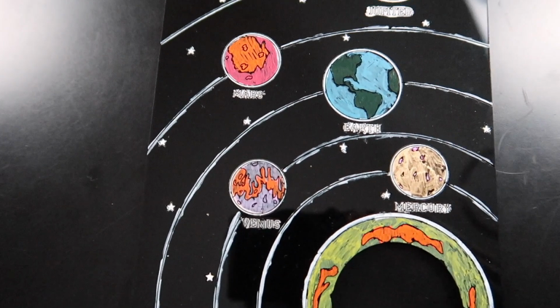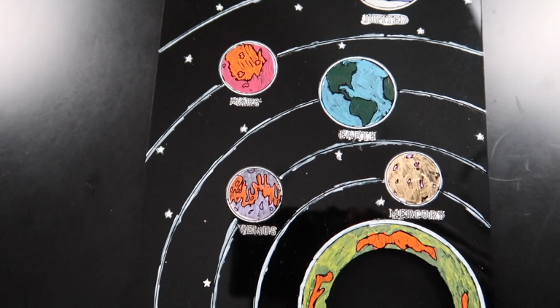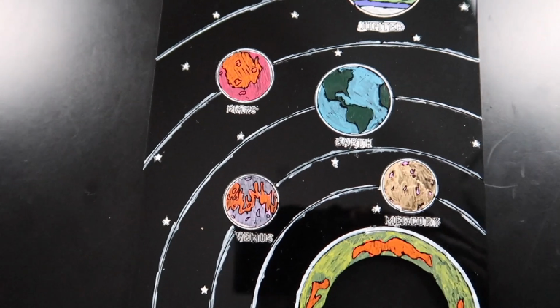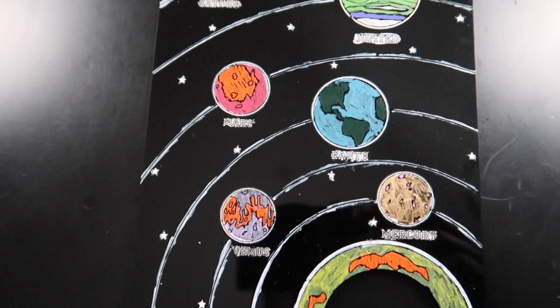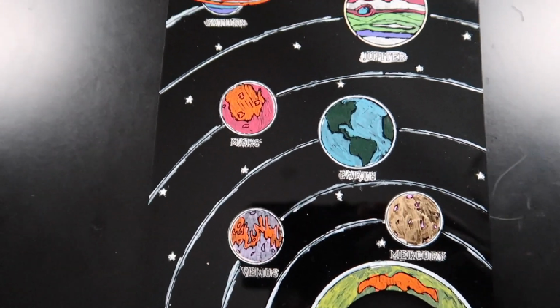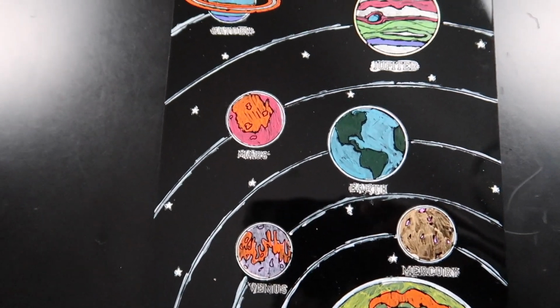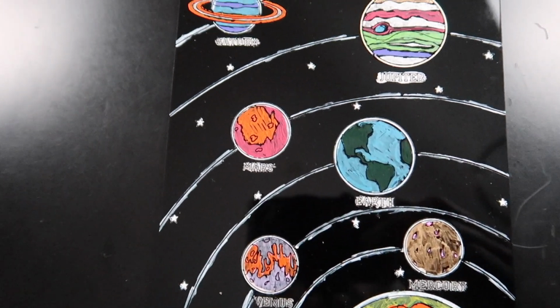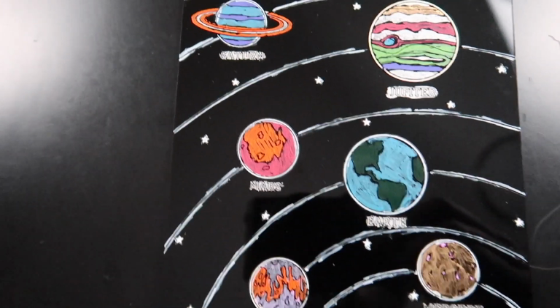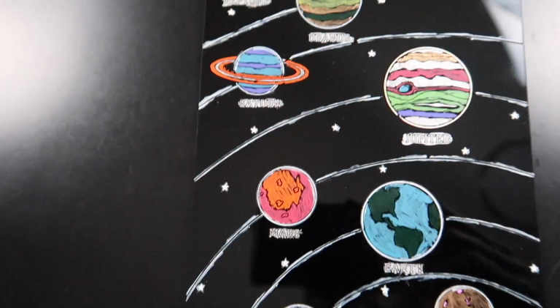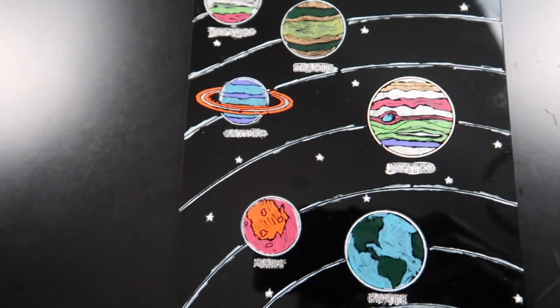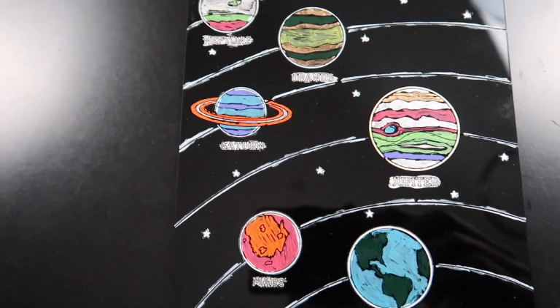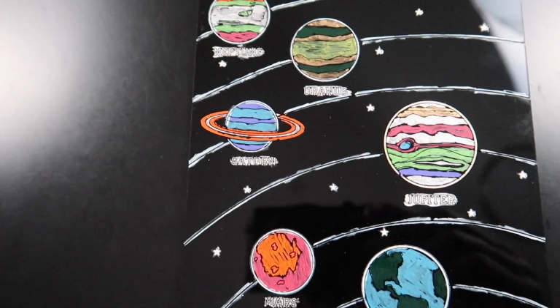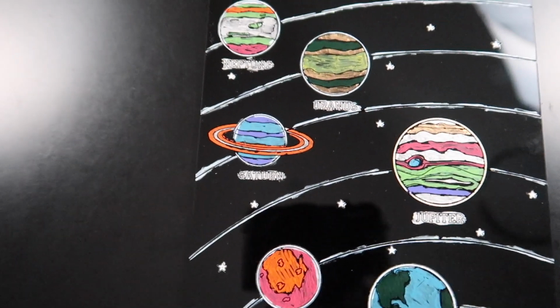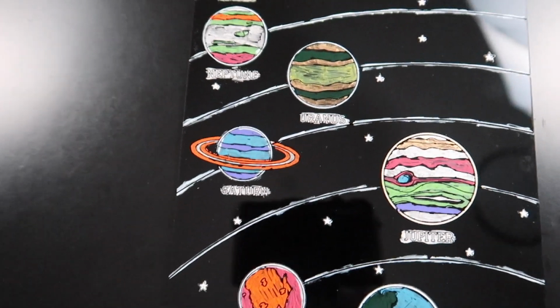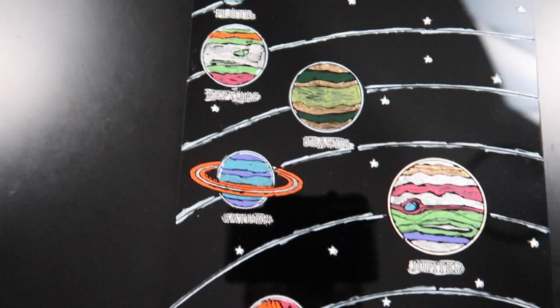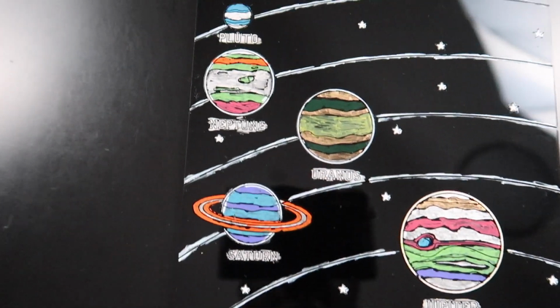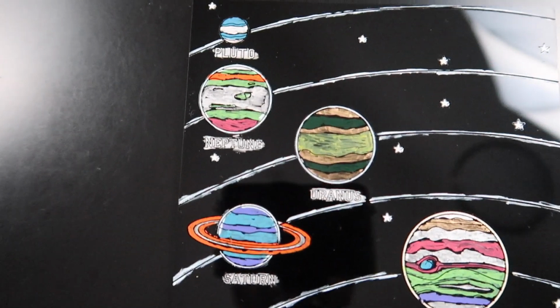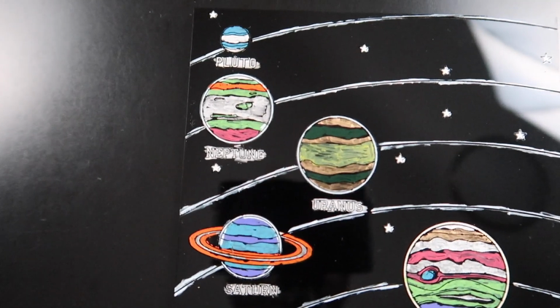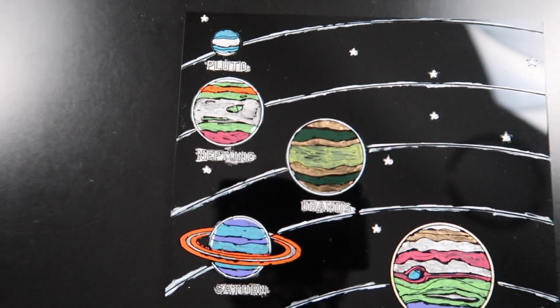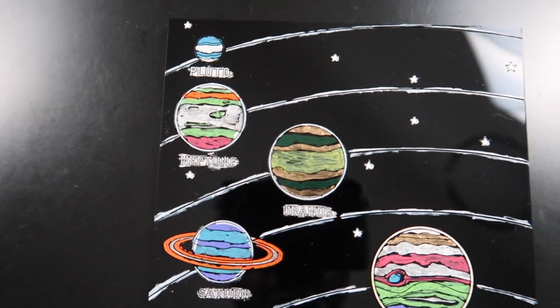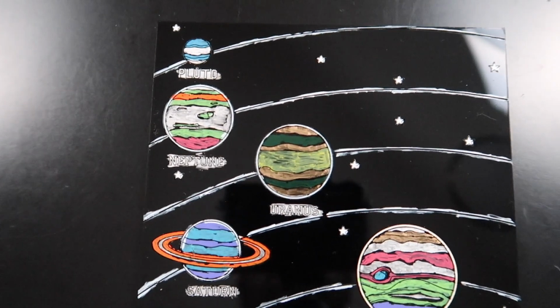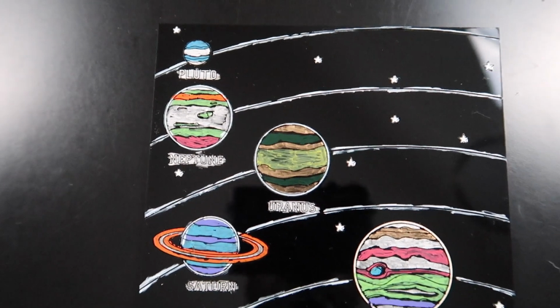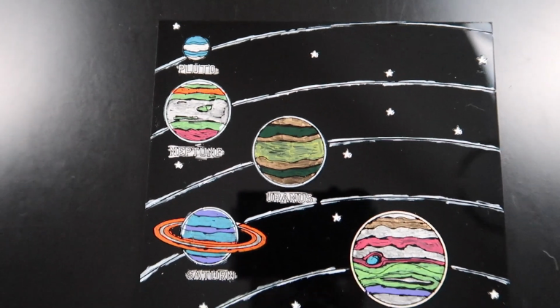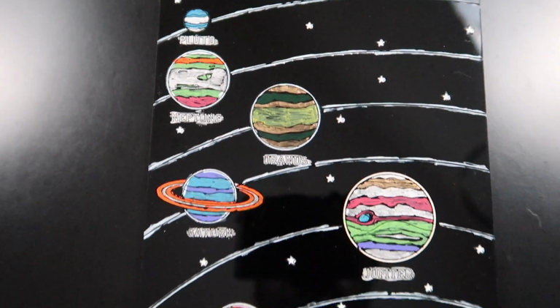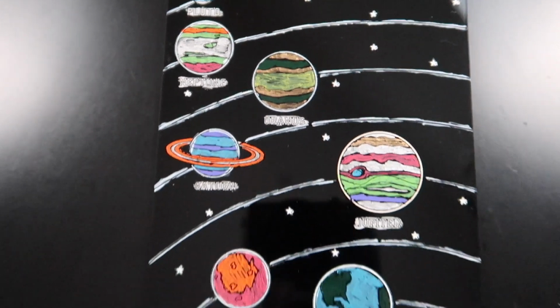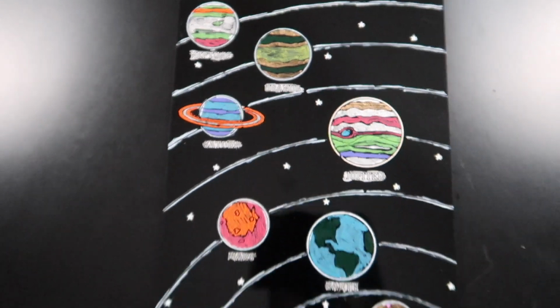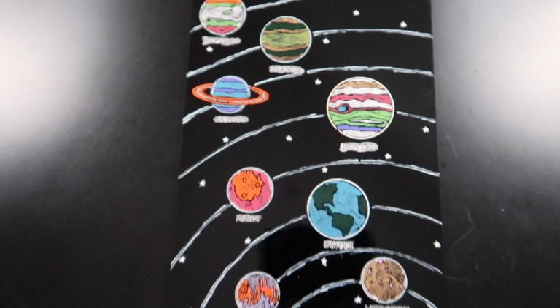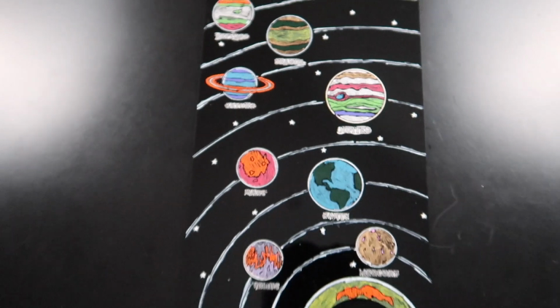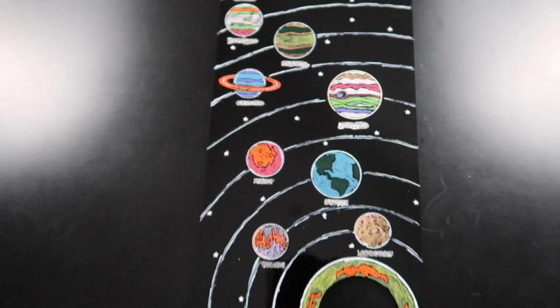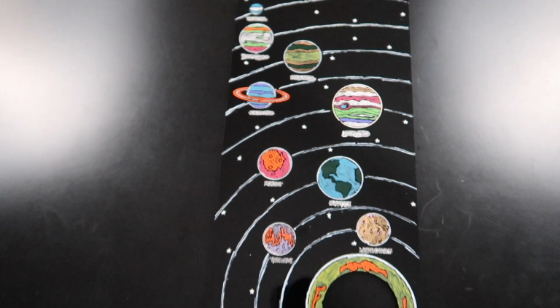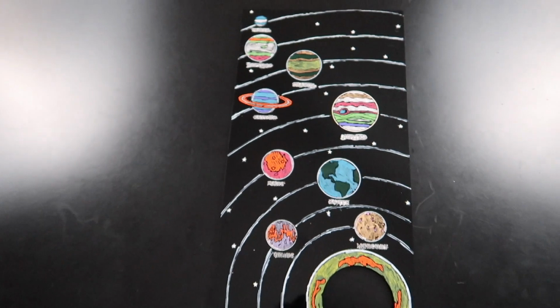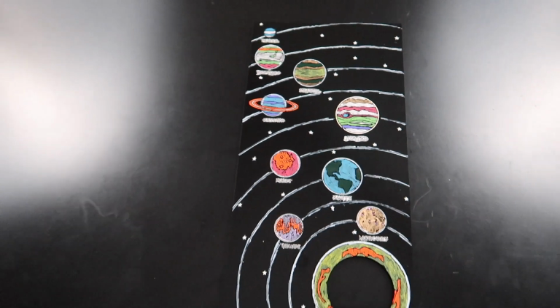I guess that's why I'm not an artist. But yeah, it turned out really, really good and I really like how it looks.